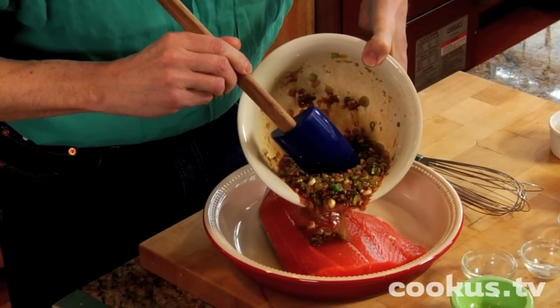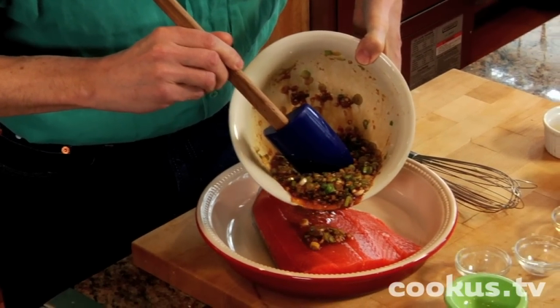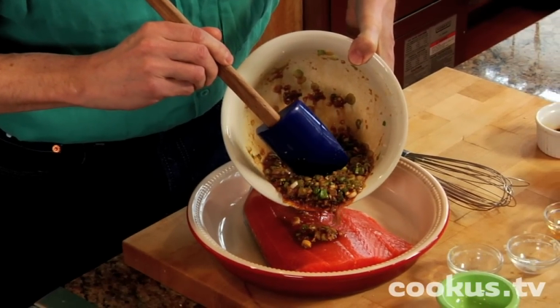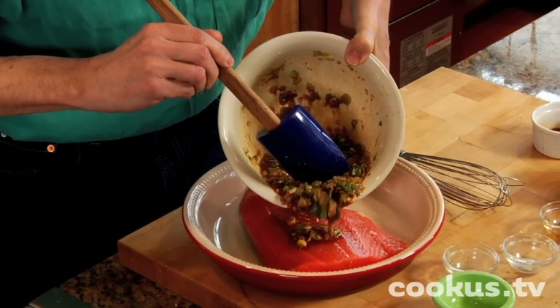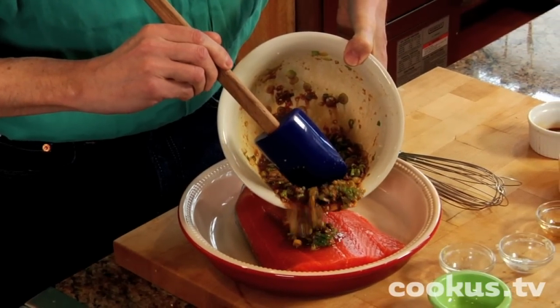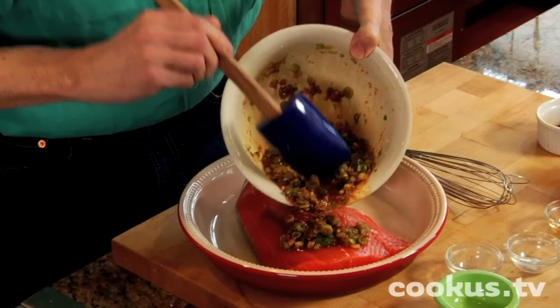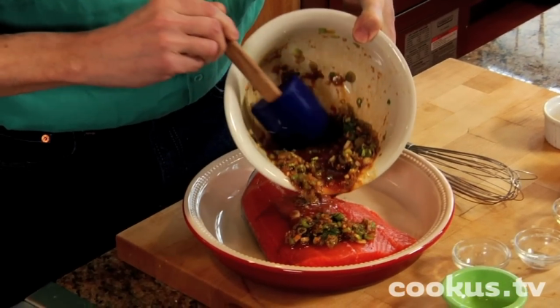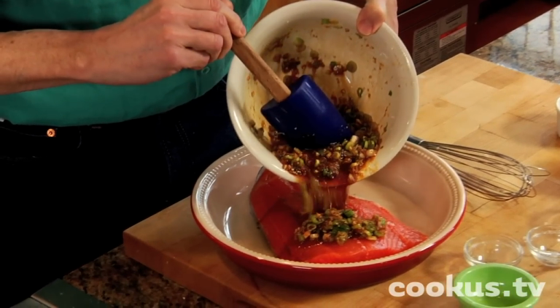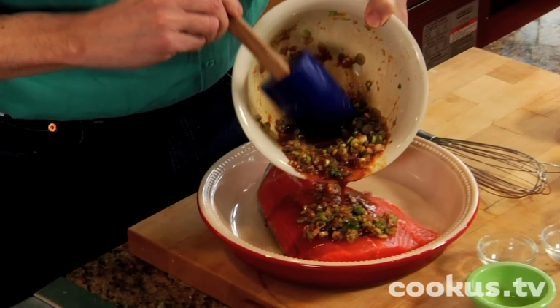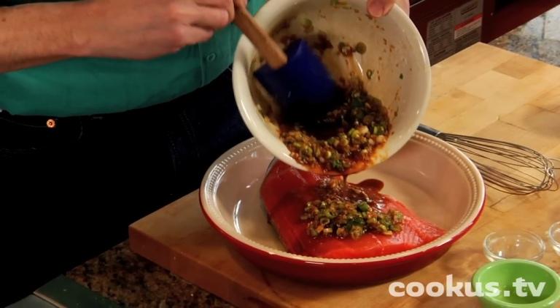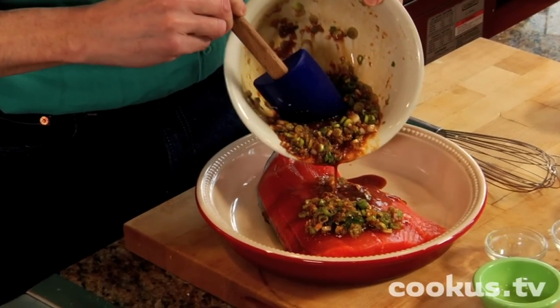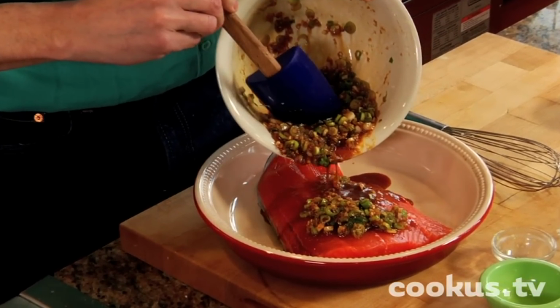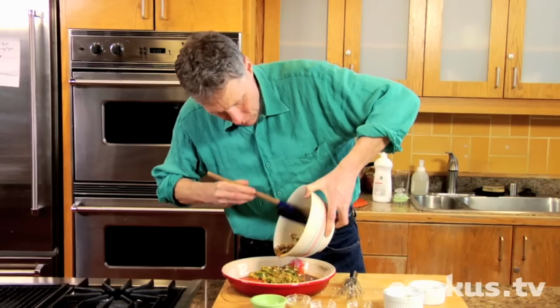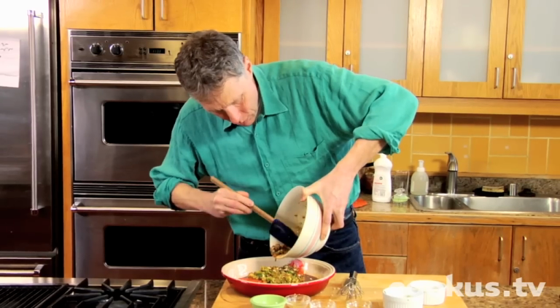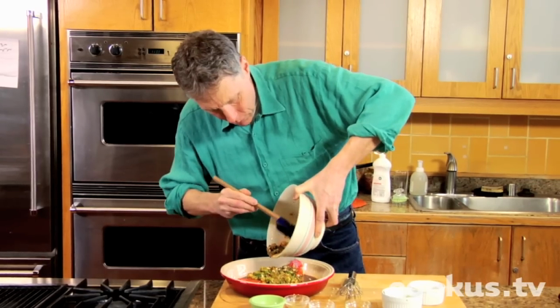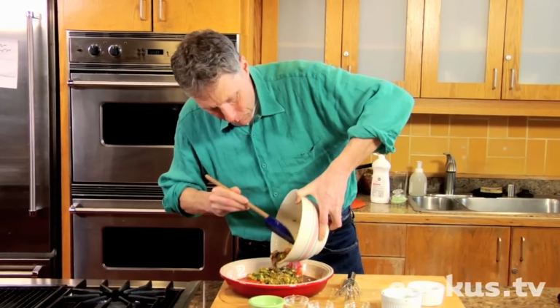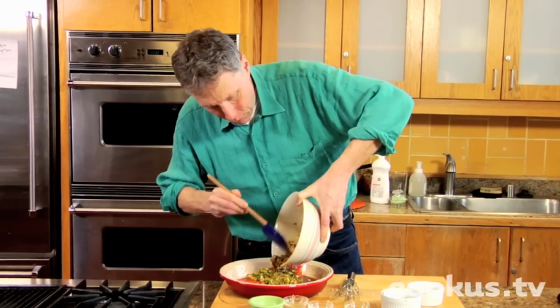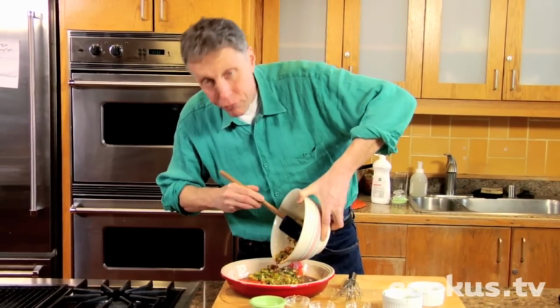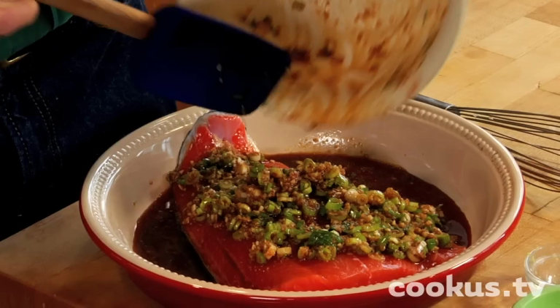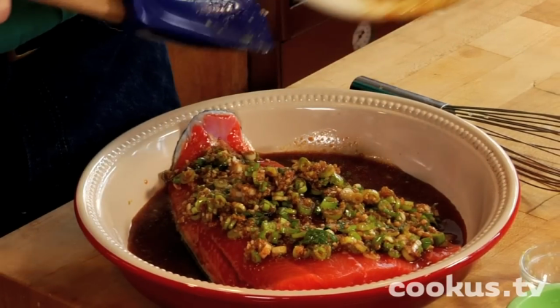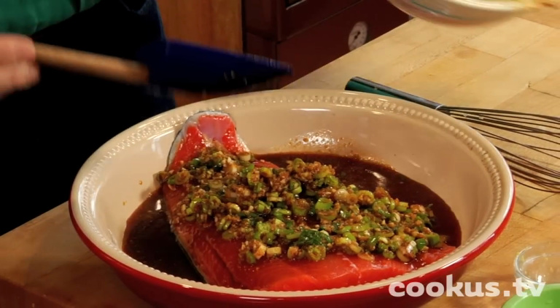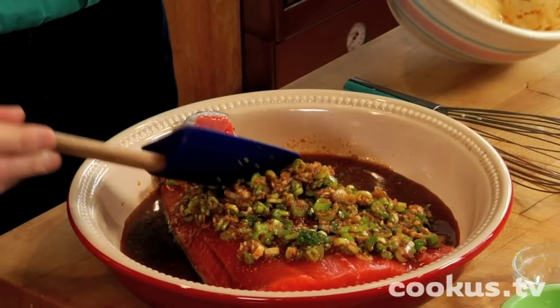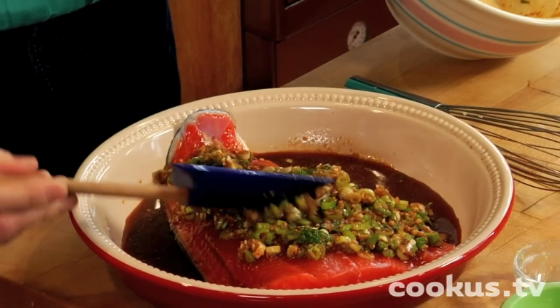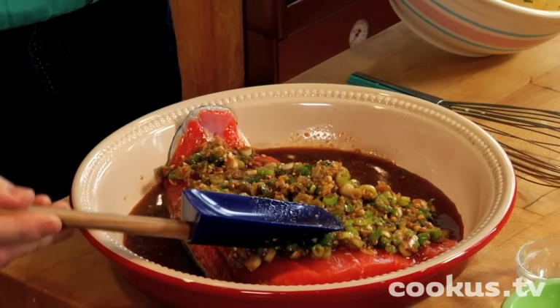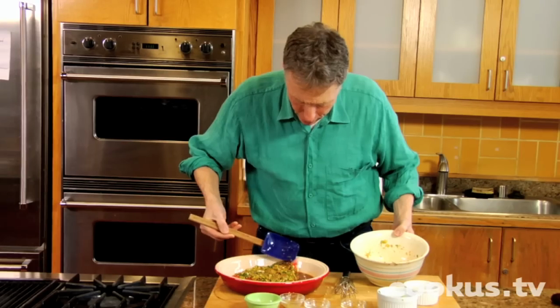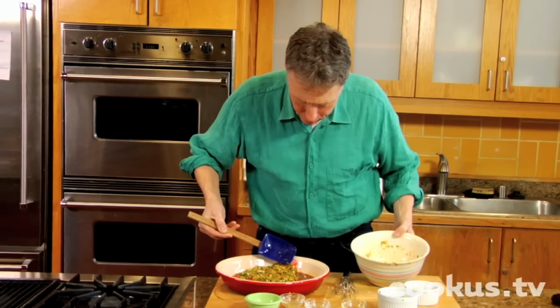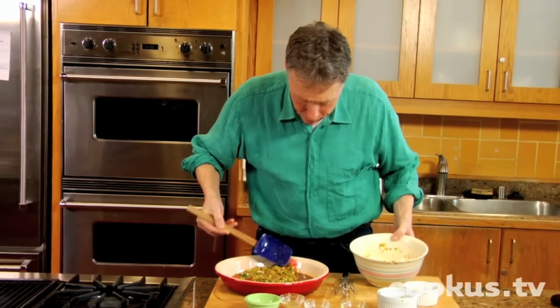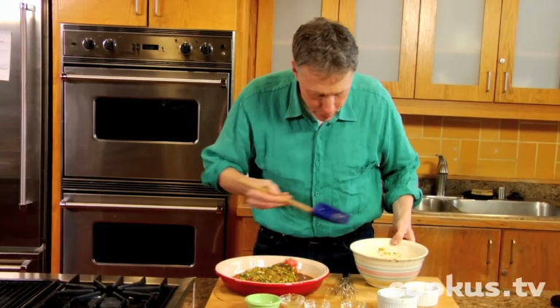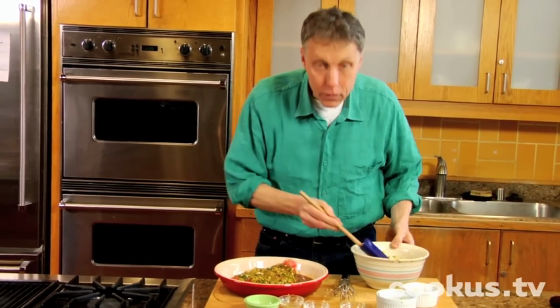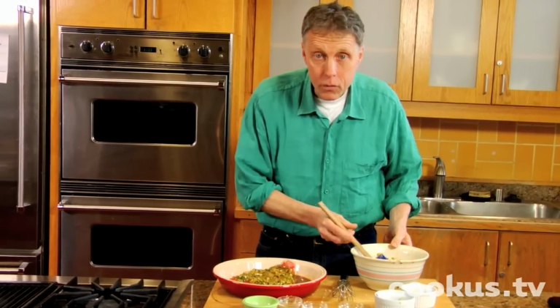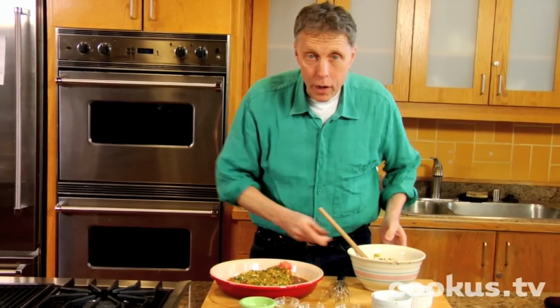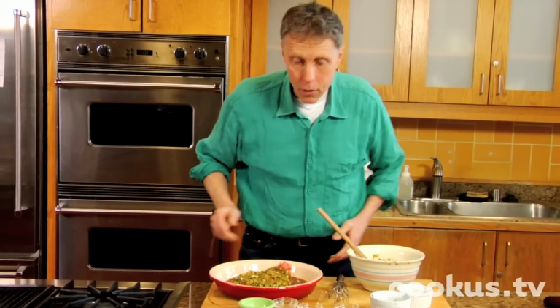Let's pour it over the salmon. I've got the skin side down, you'll notice. Then I'm going to put it in the fridge, and I will be back in one hour.